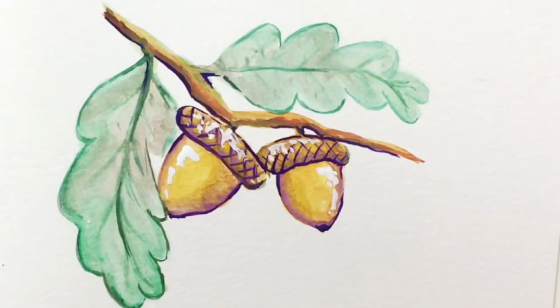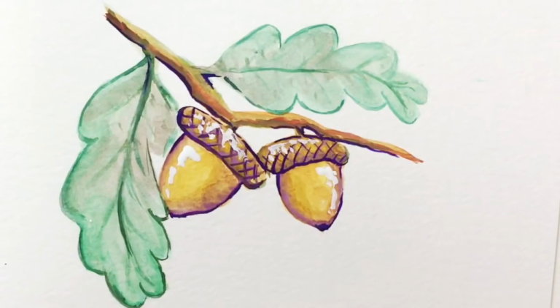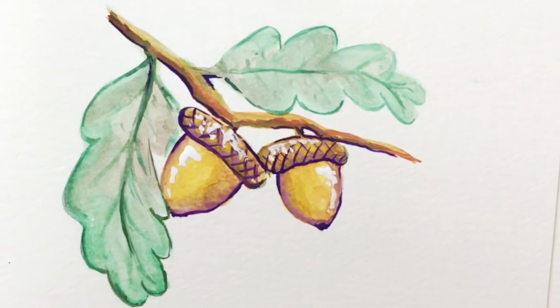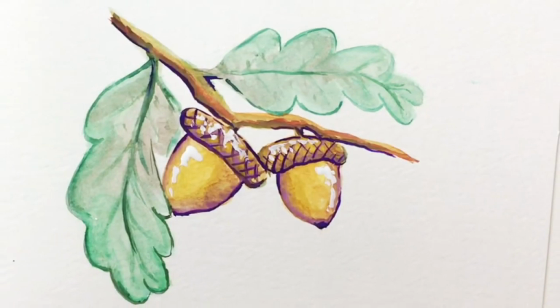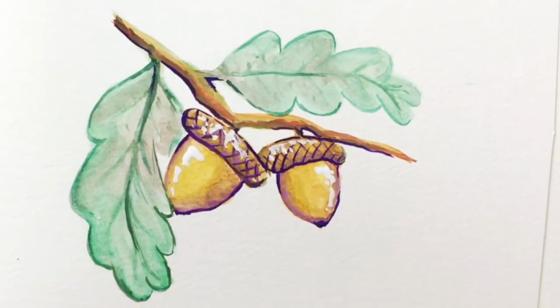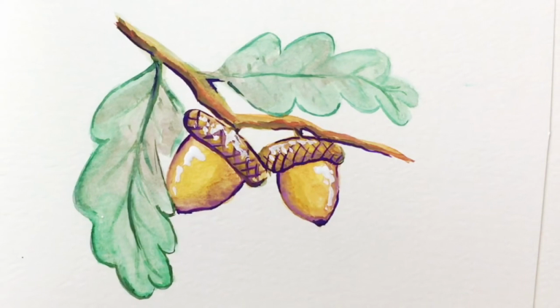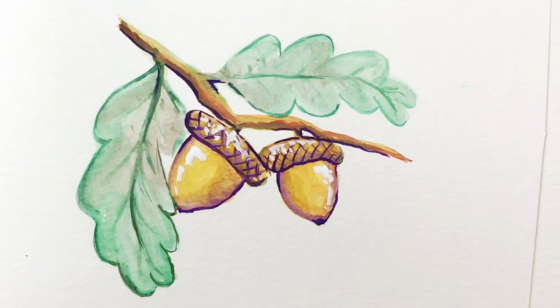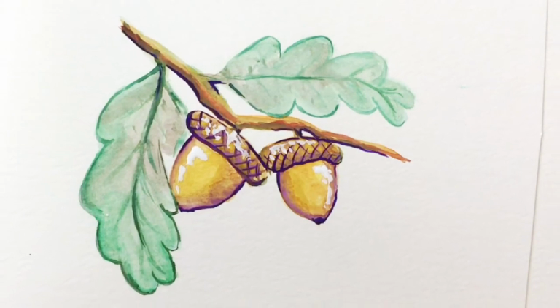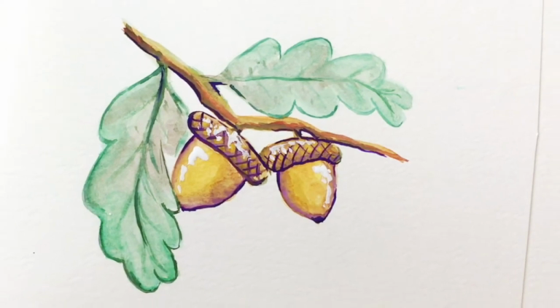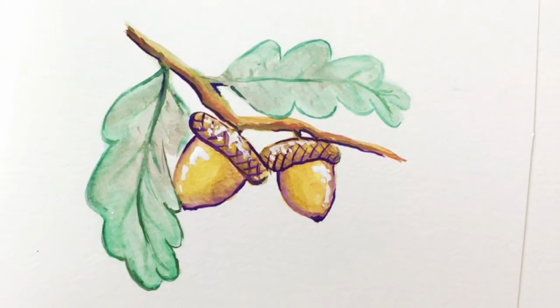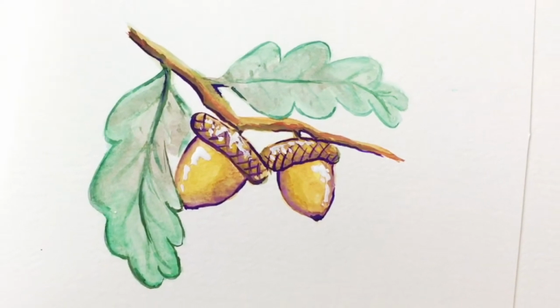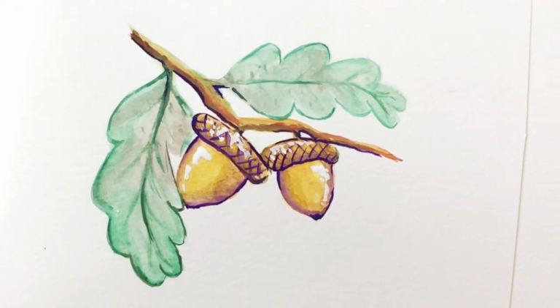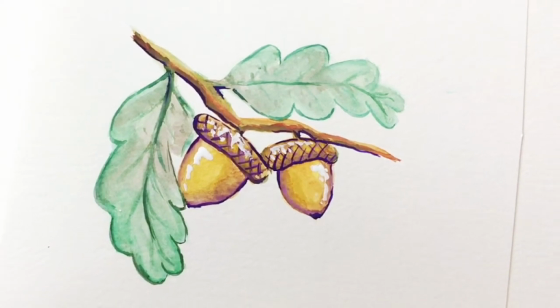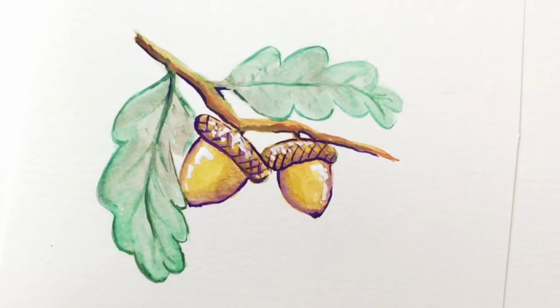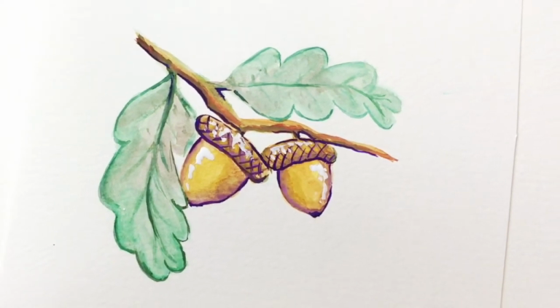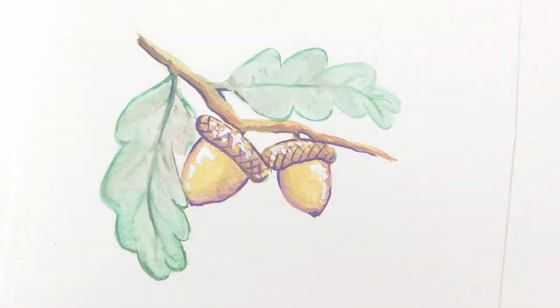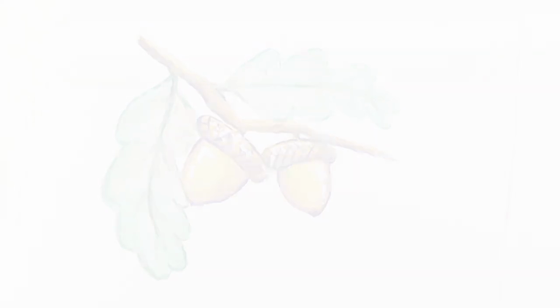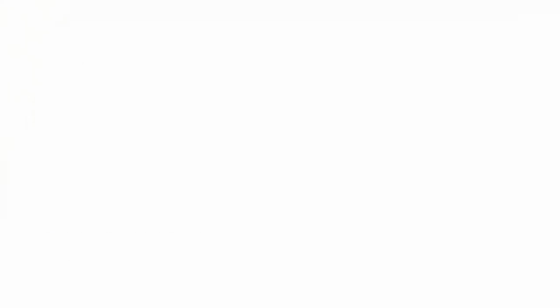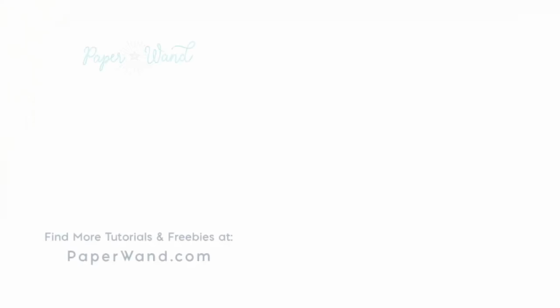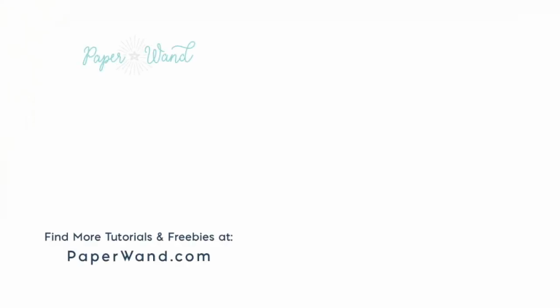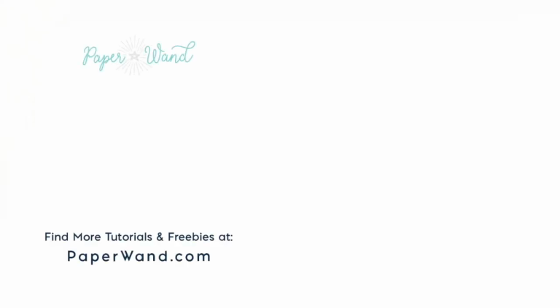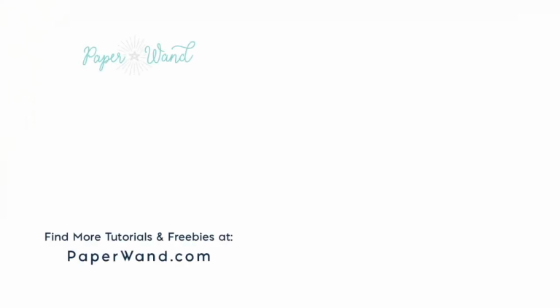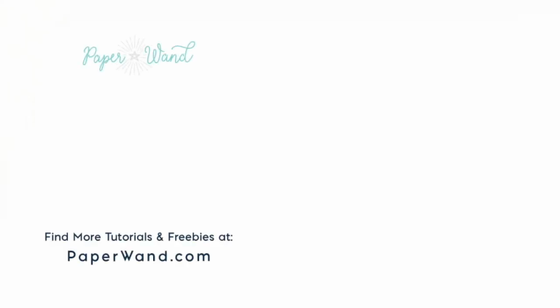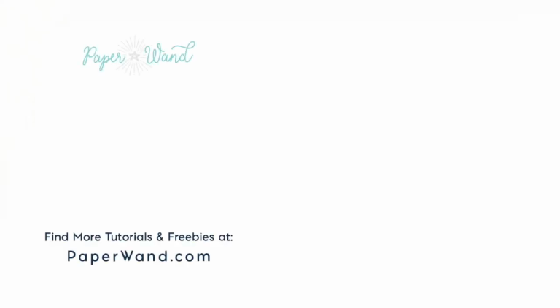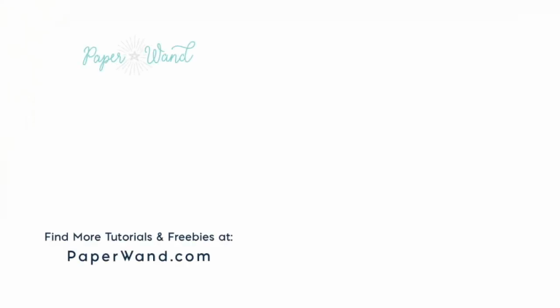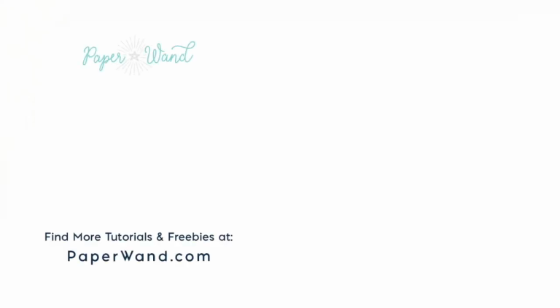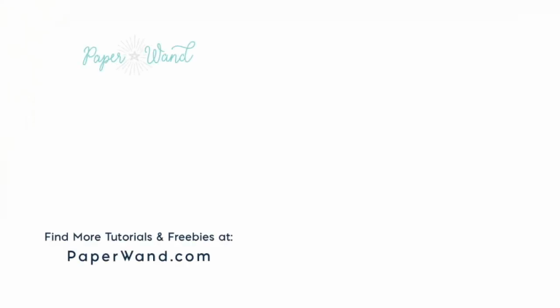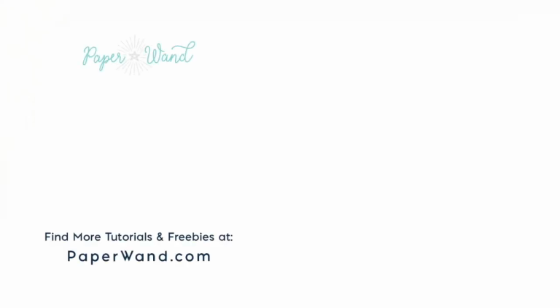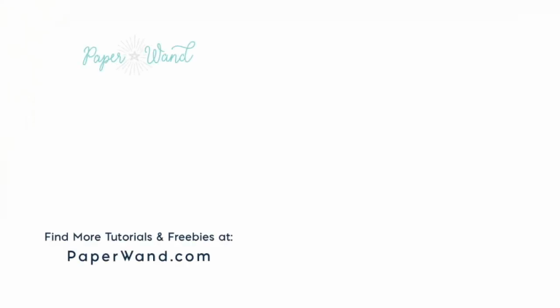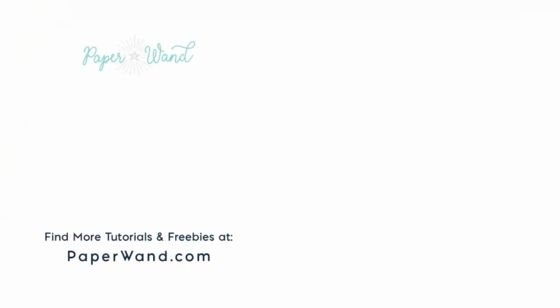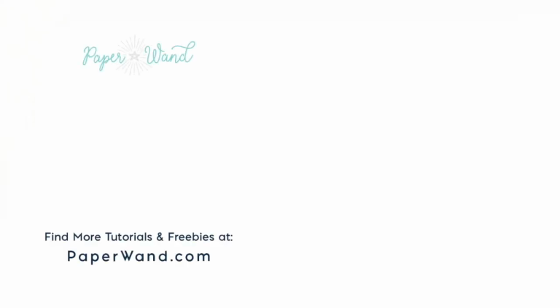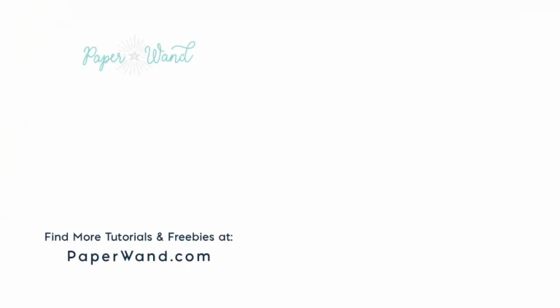Thanks for joining me — if you like this, hit the subscribe button and I'll see you next time. Happy painting!